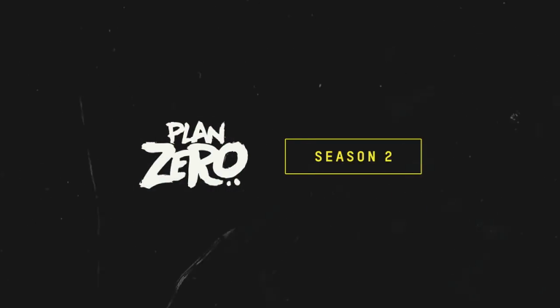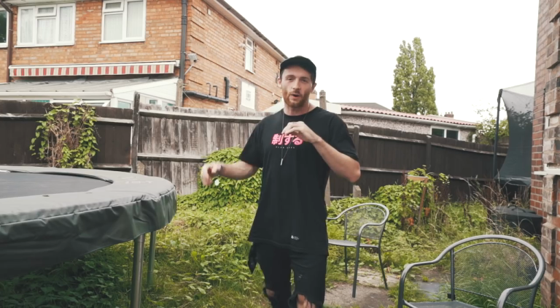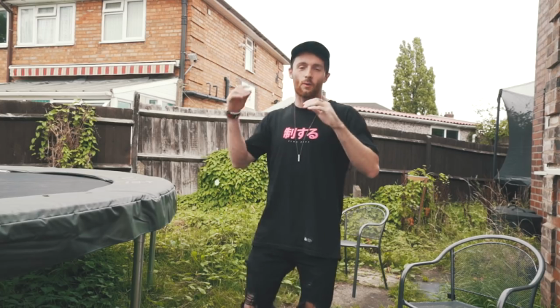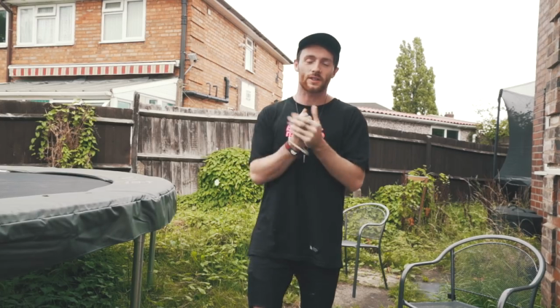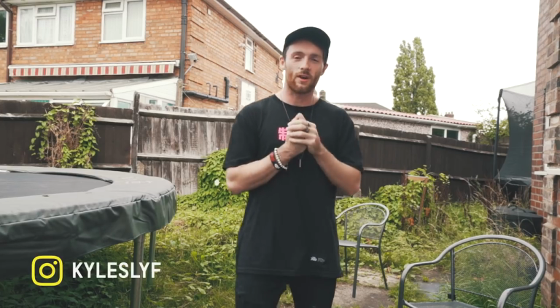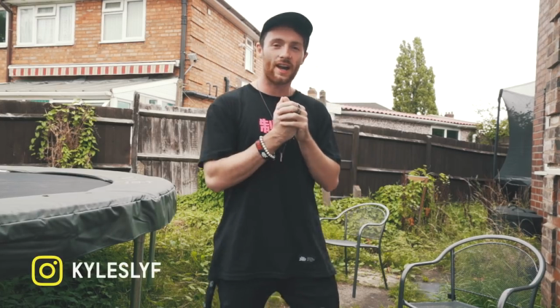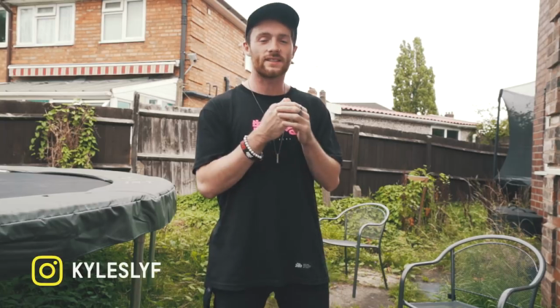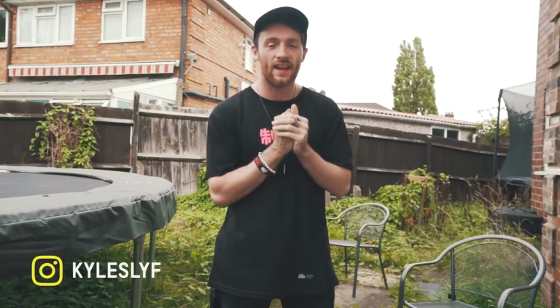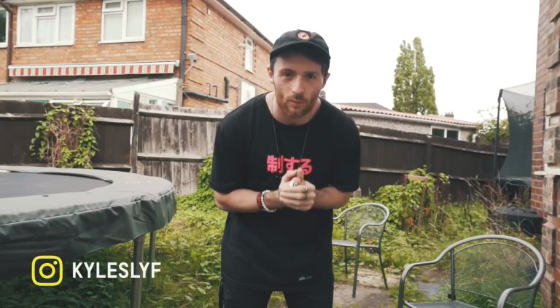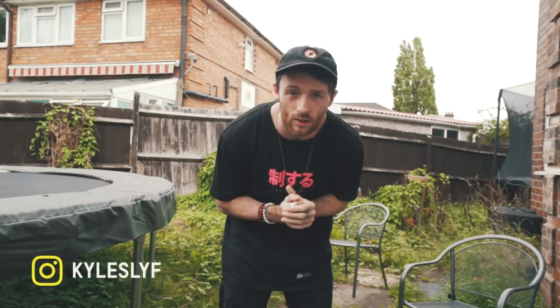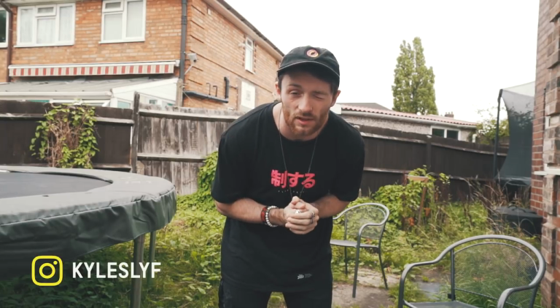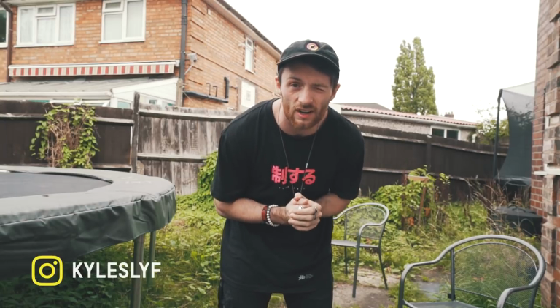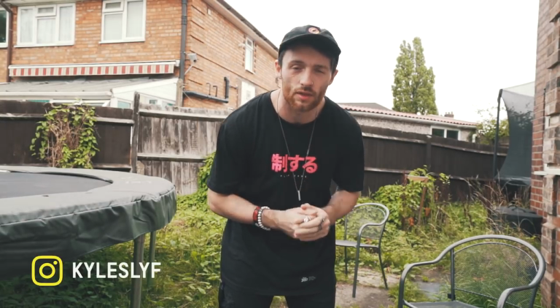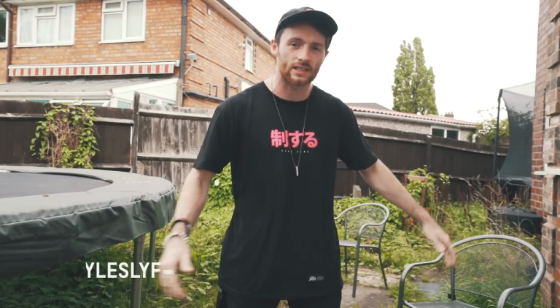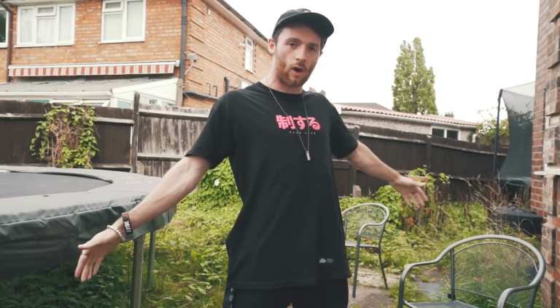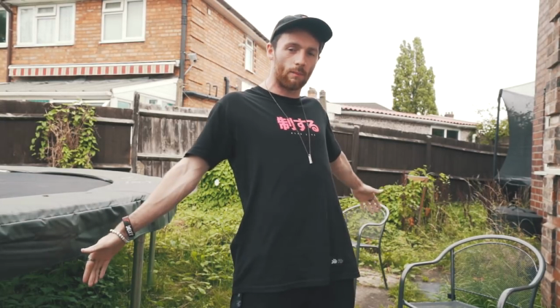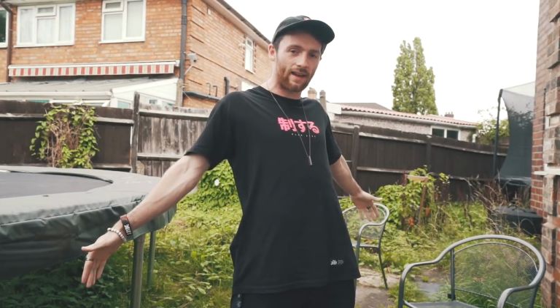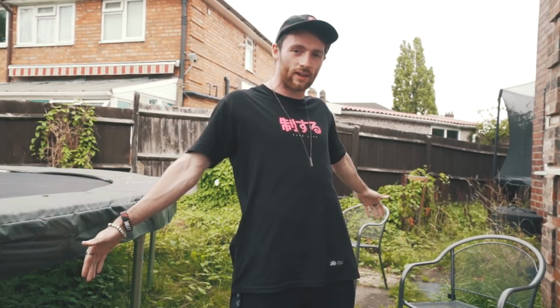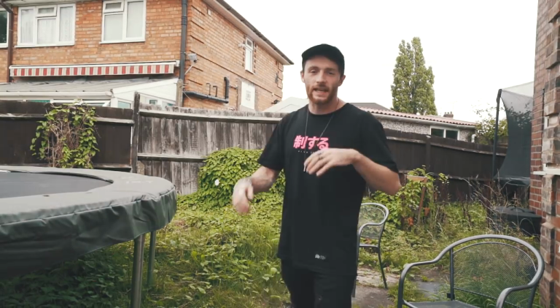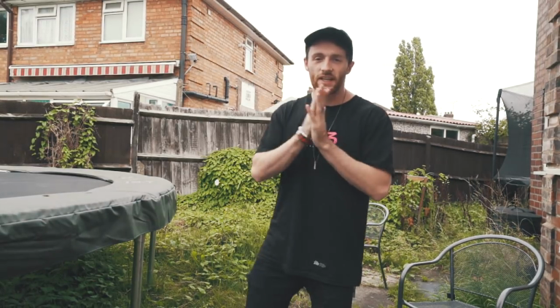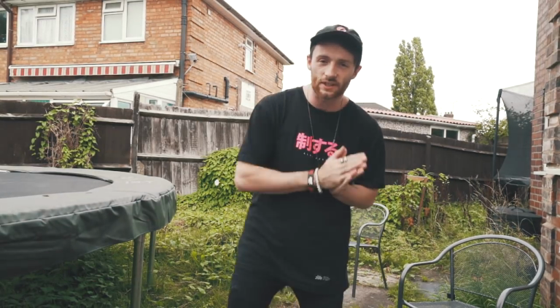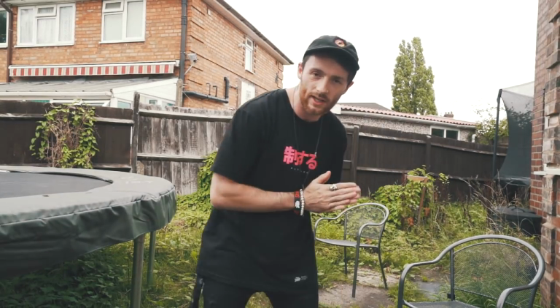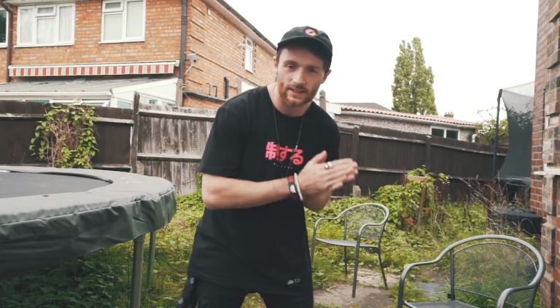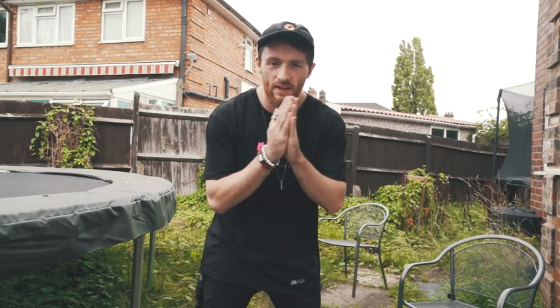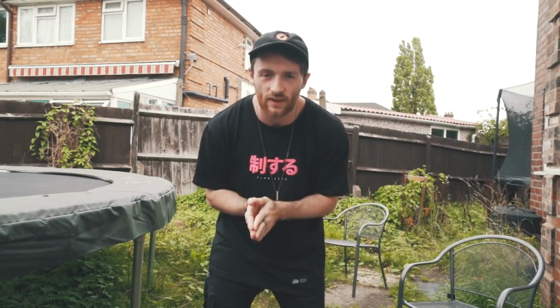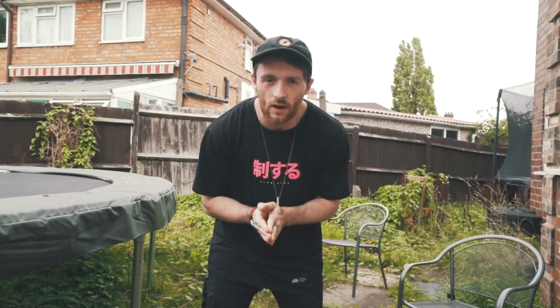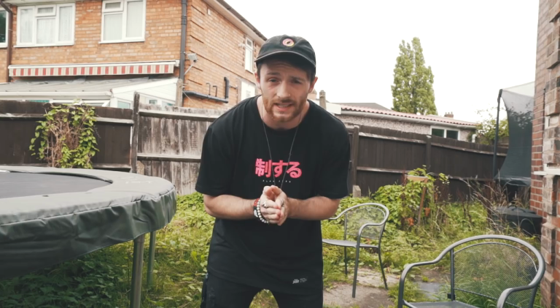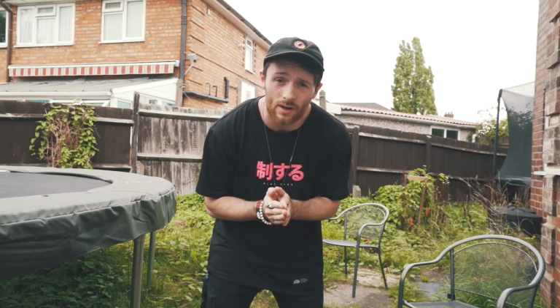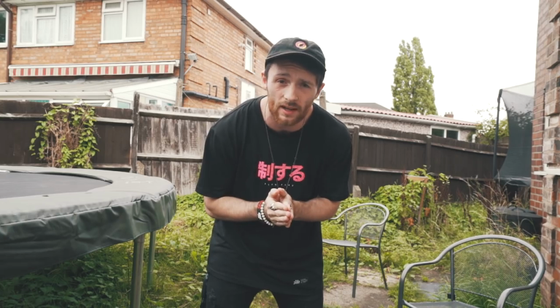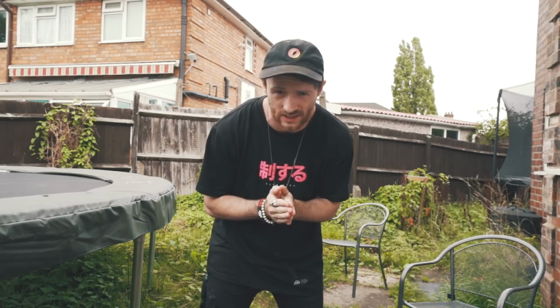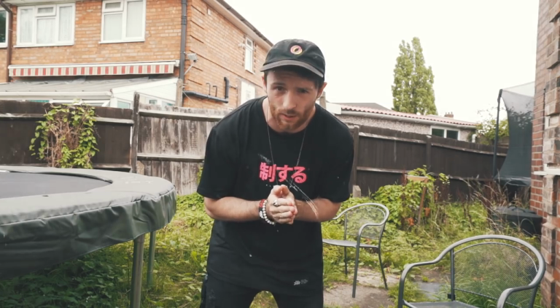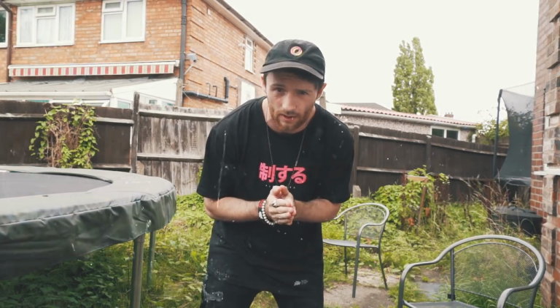What's going on guys, today we're going to be learning the stall backflip. It's an easy trick, so today's video is going to be a short one.